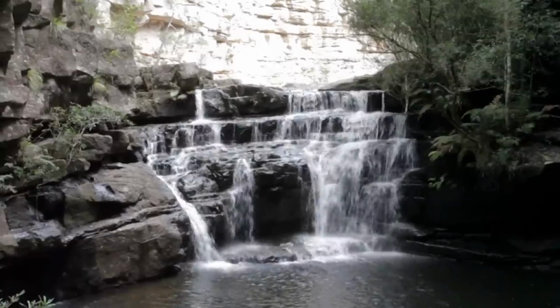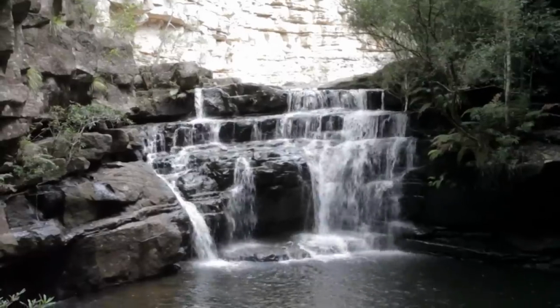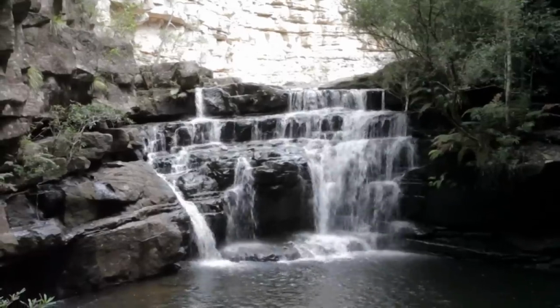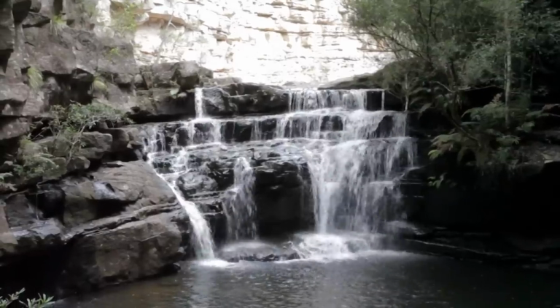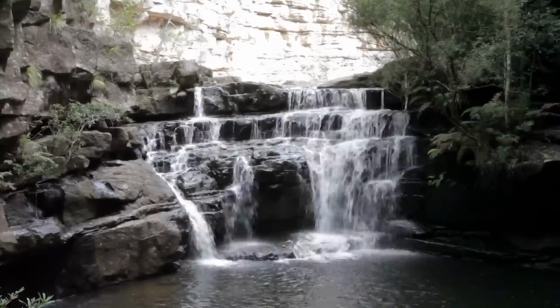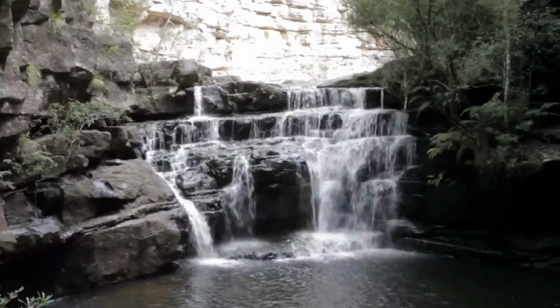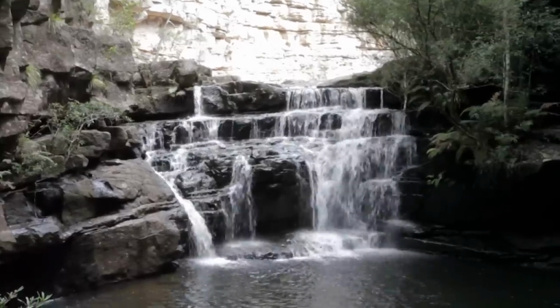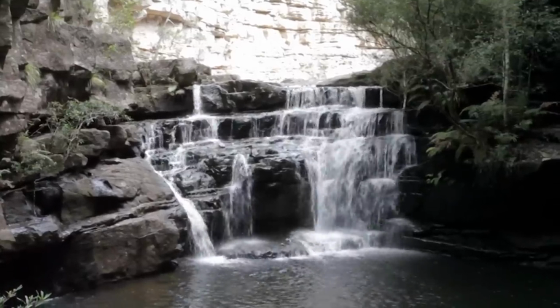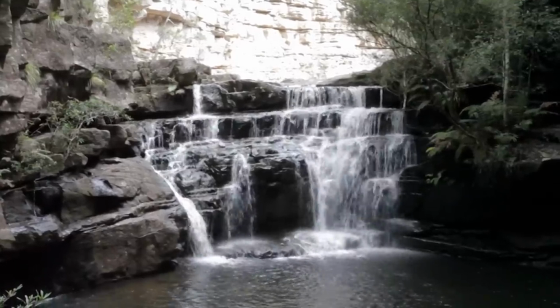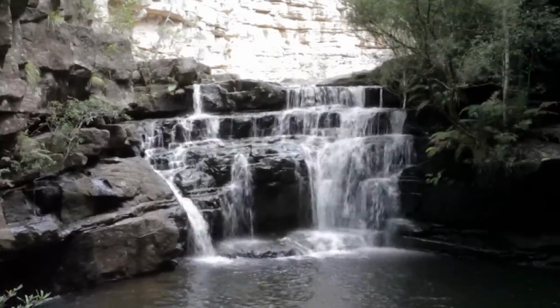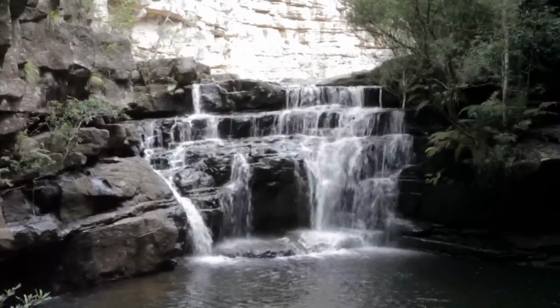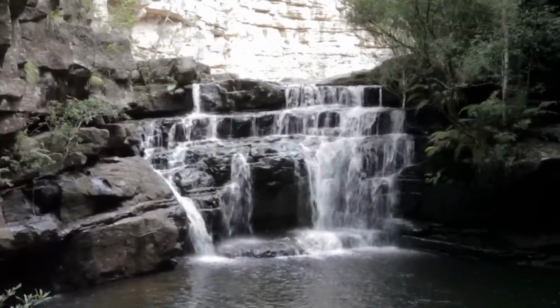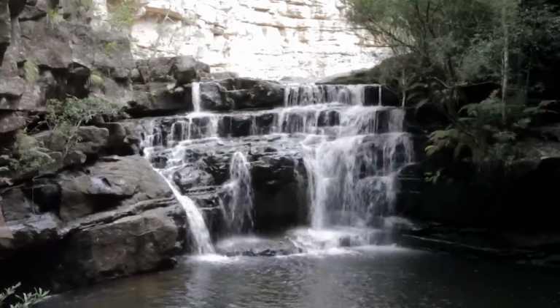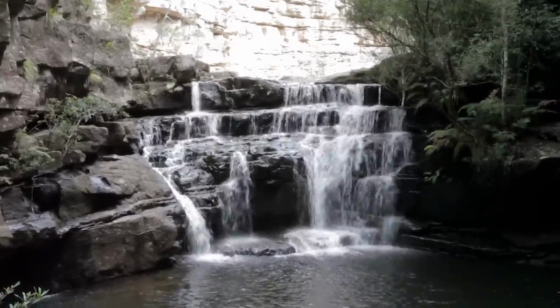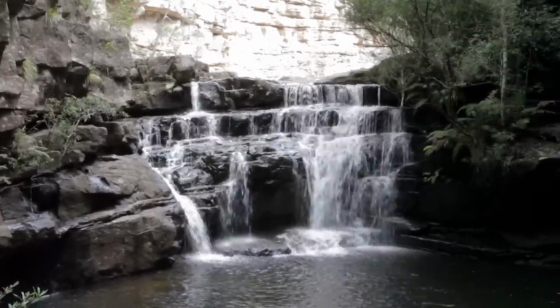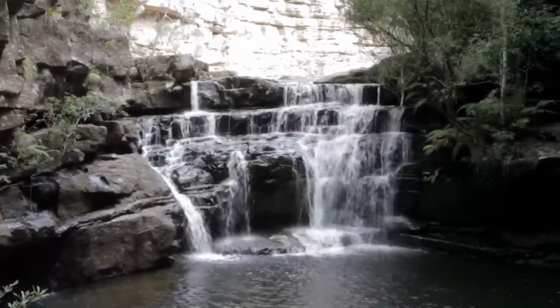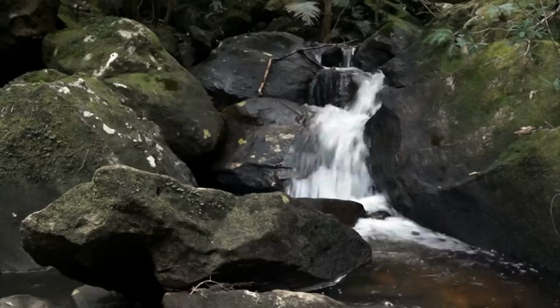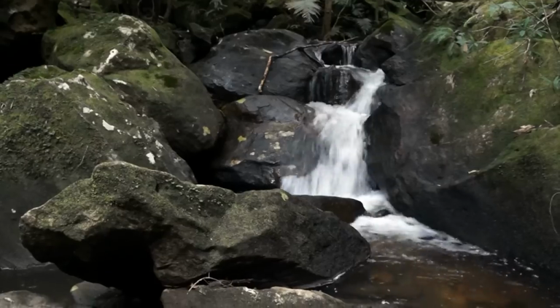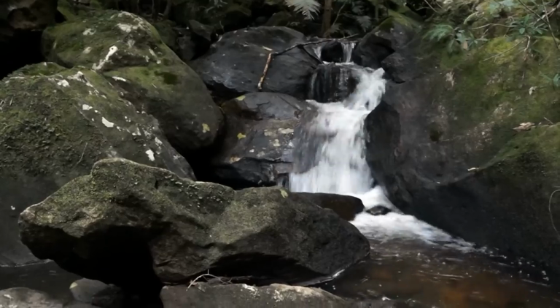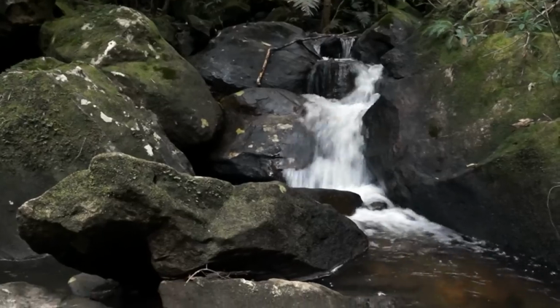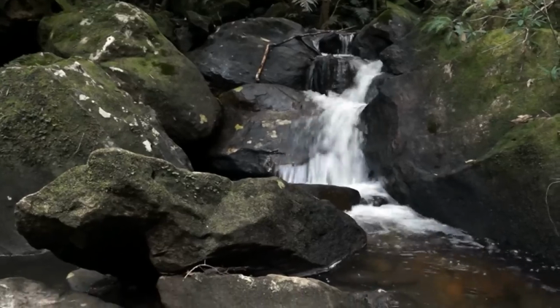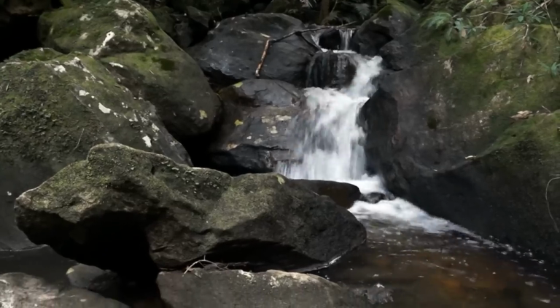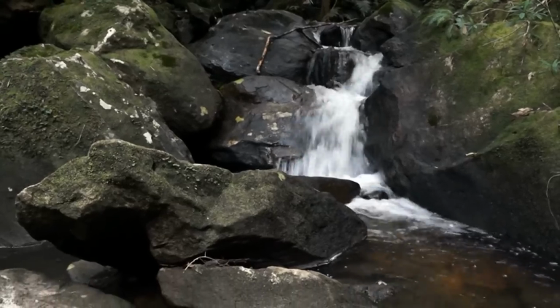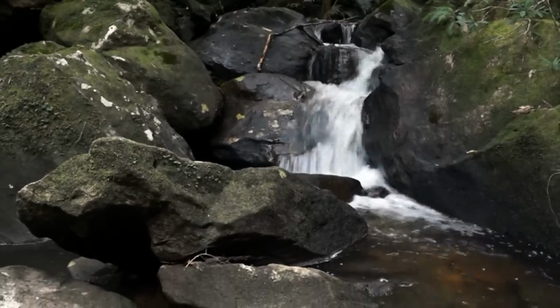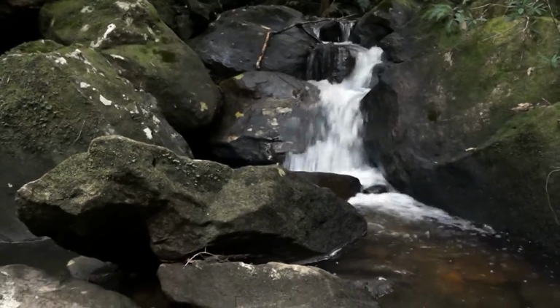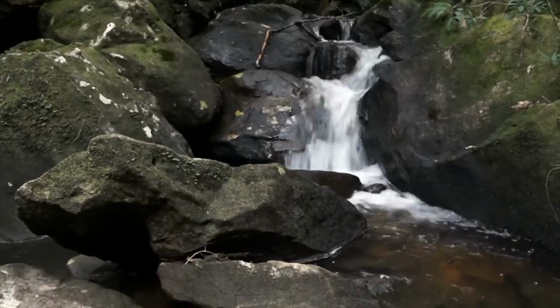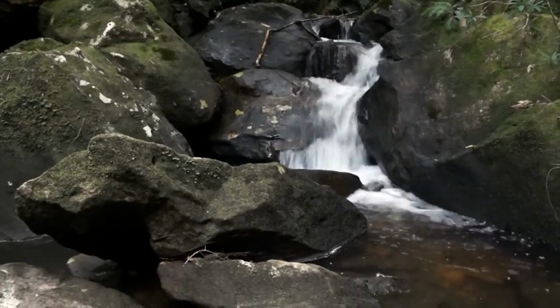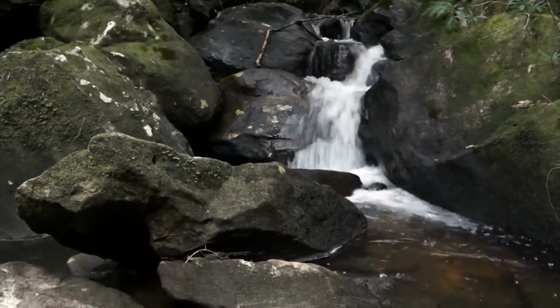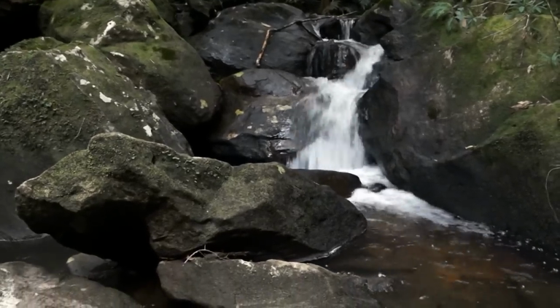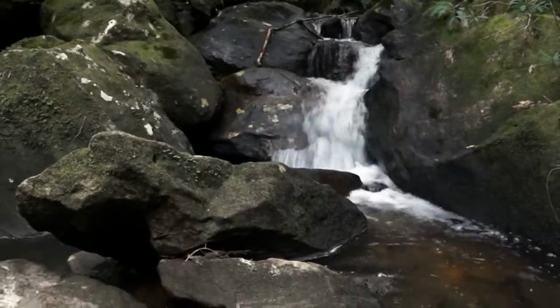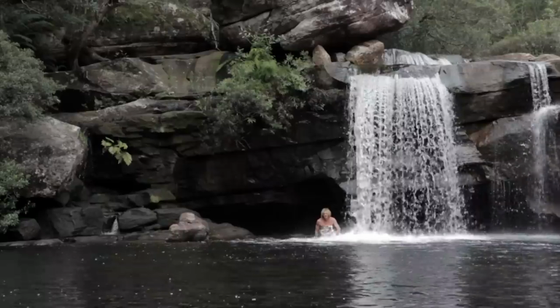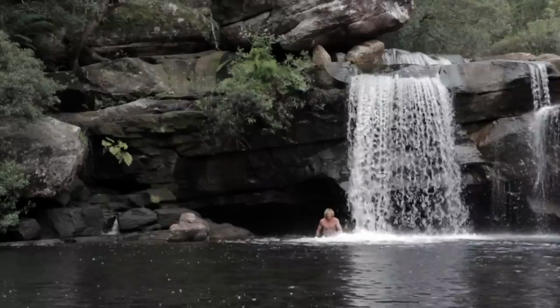On pretty well any day, so long as it's not windy, you can hear the water in the ravine. You hear the water rushing over the rapids.